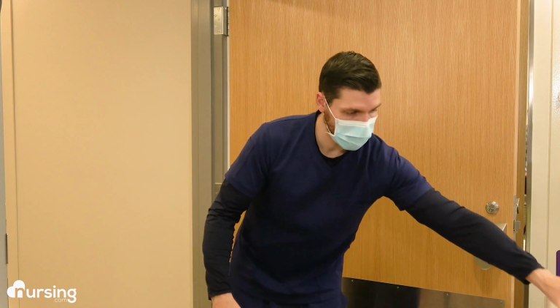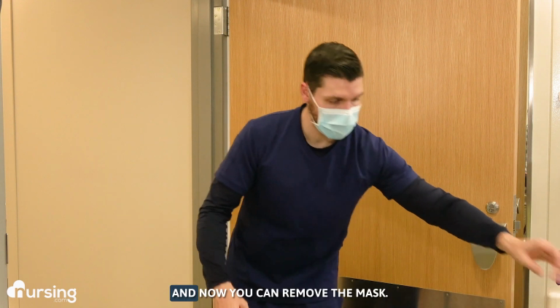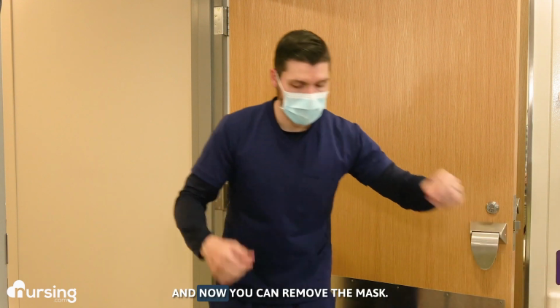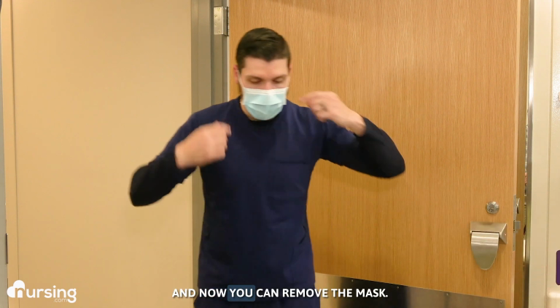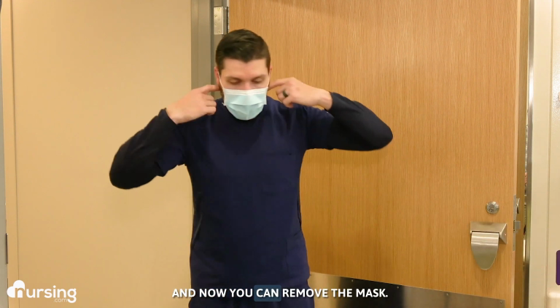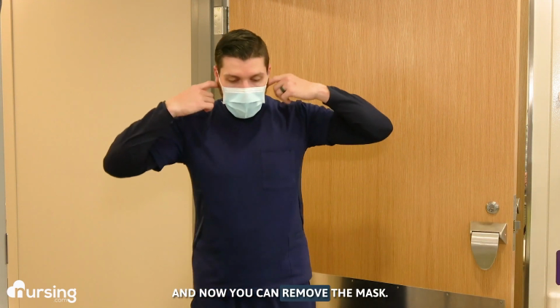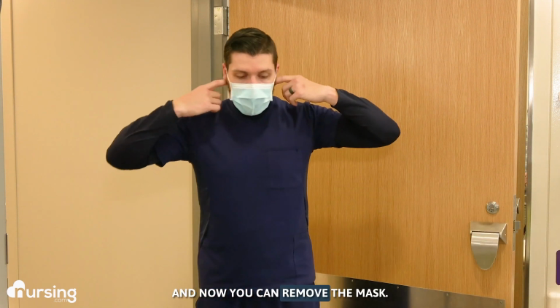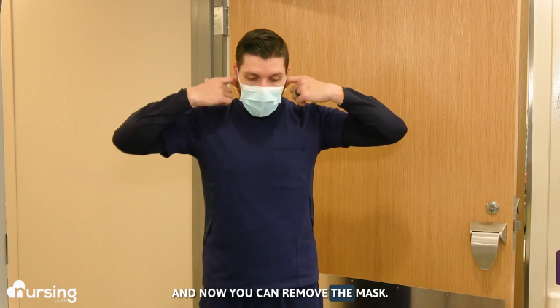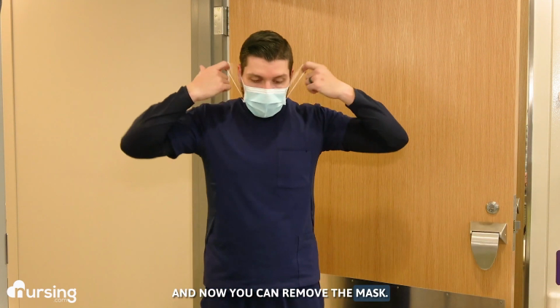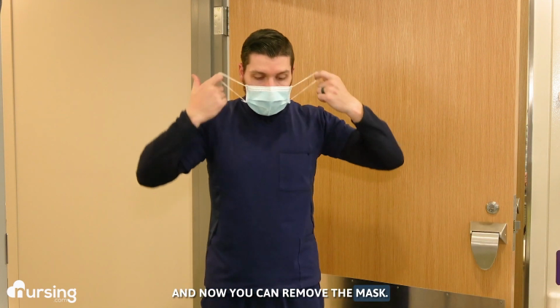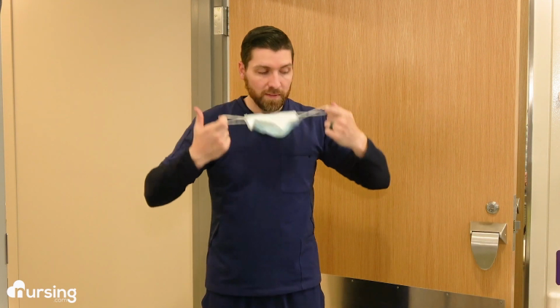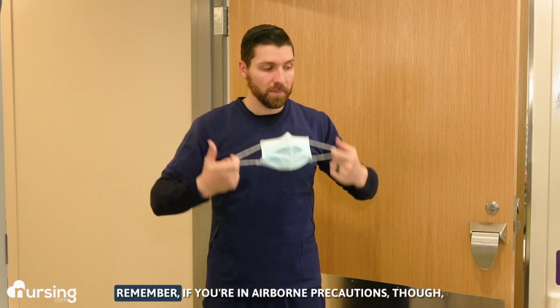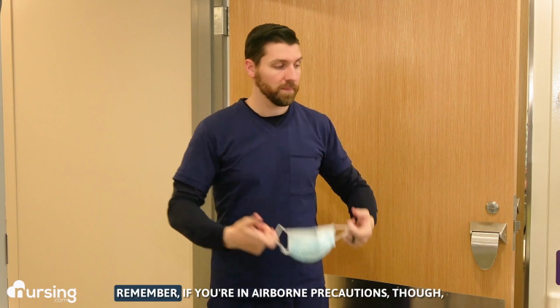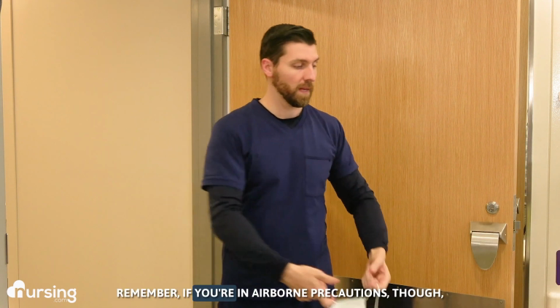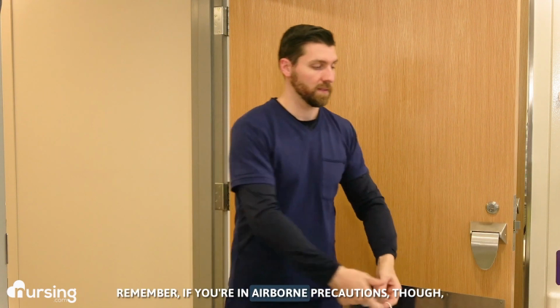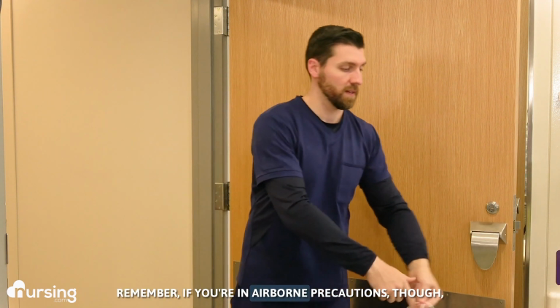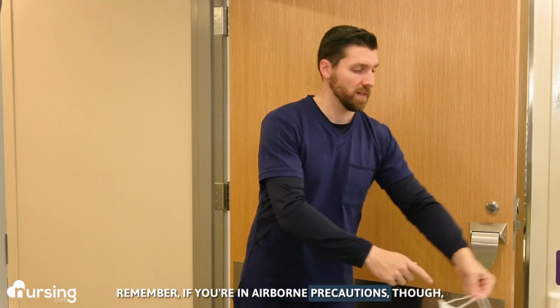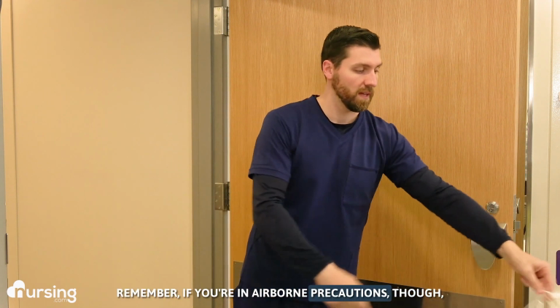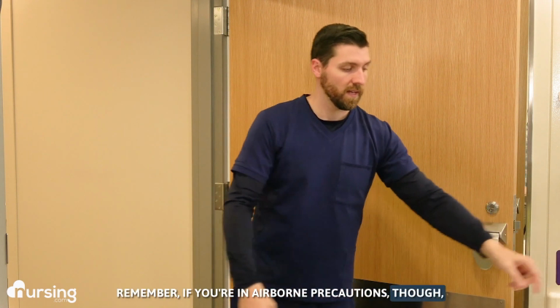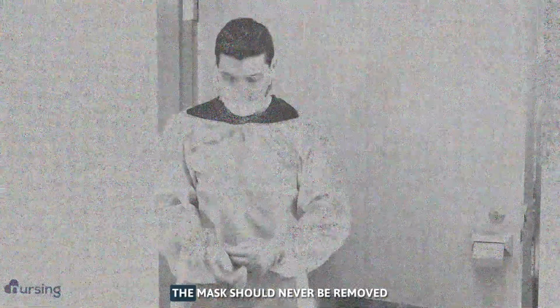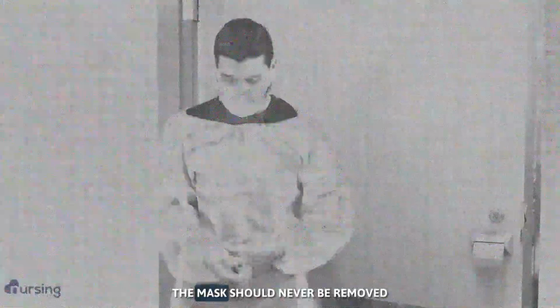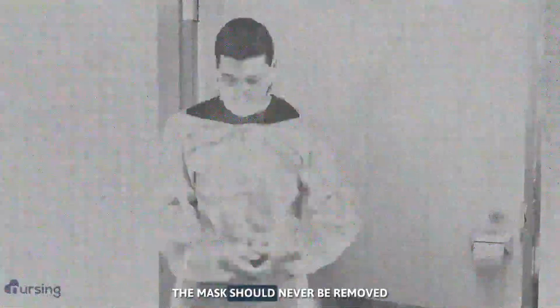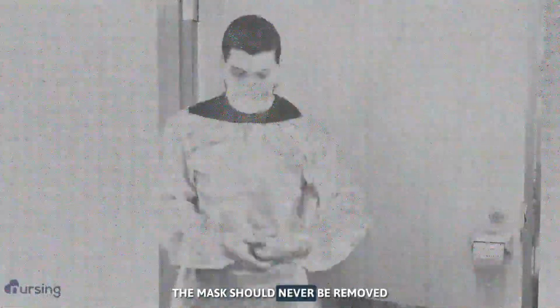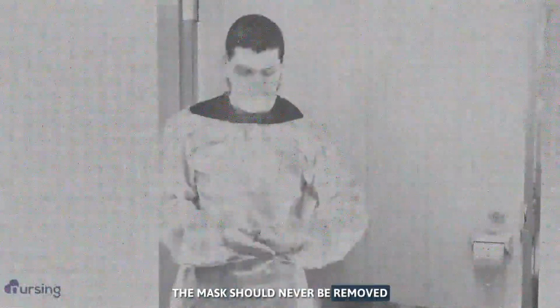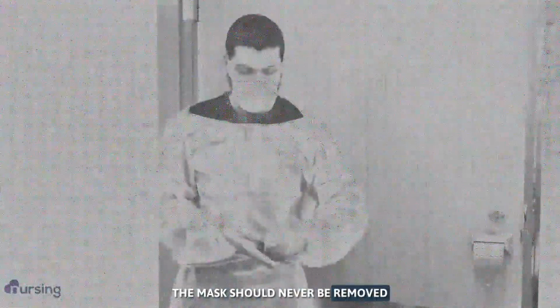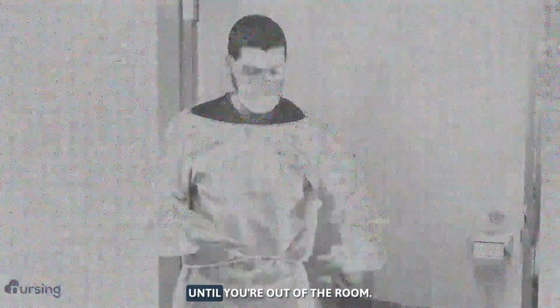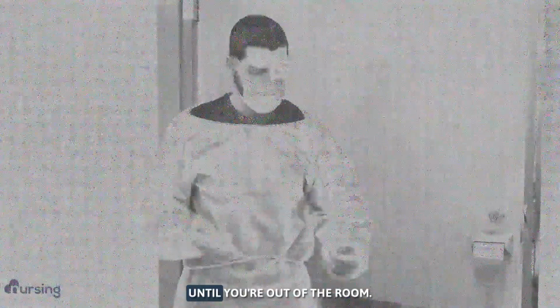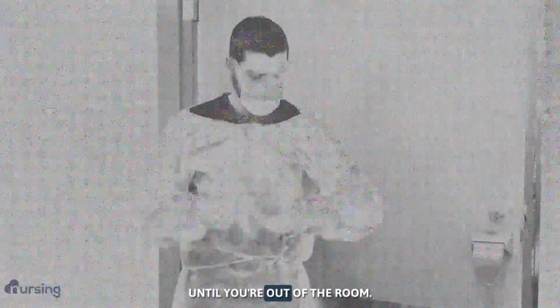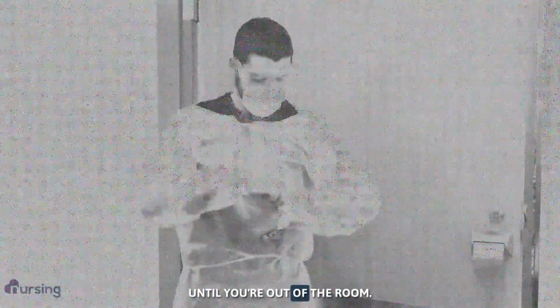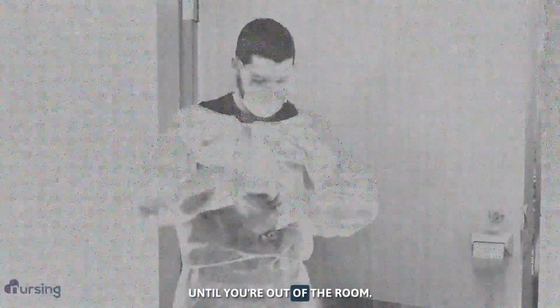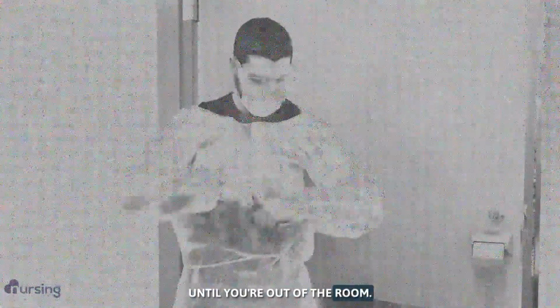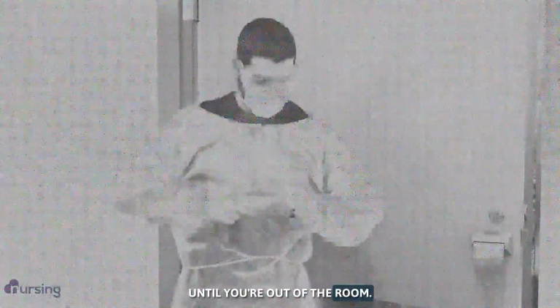Now you can remove the mask. Remember, if you're in airborne precautions, the mask should never be removed until you're out of the room.